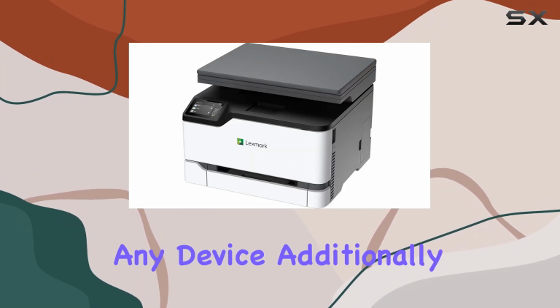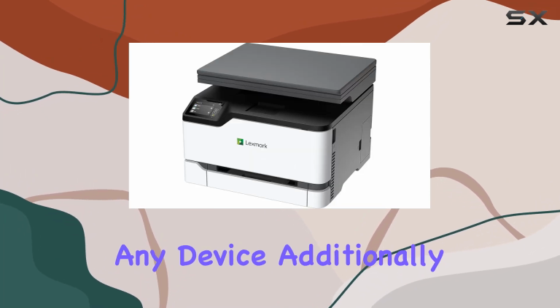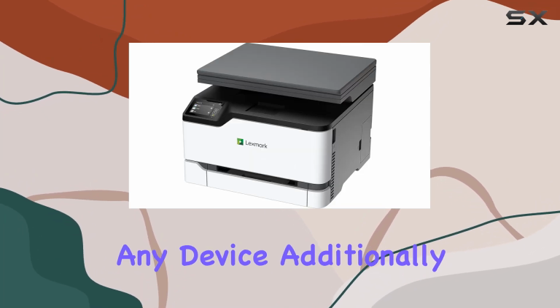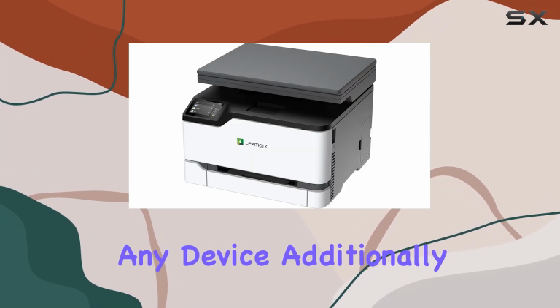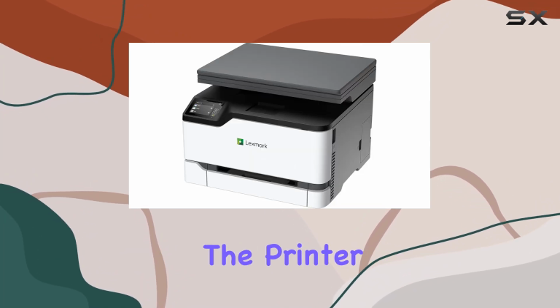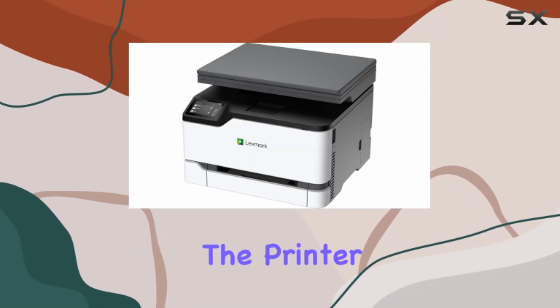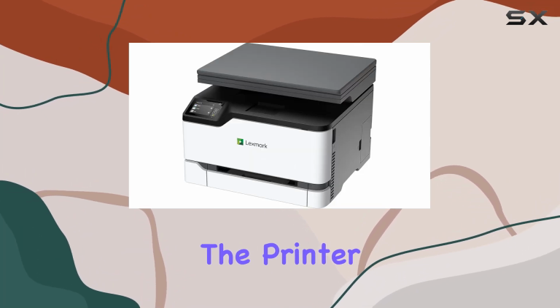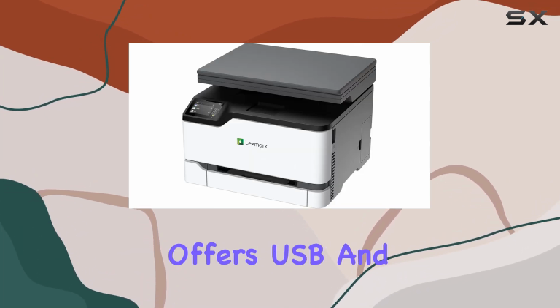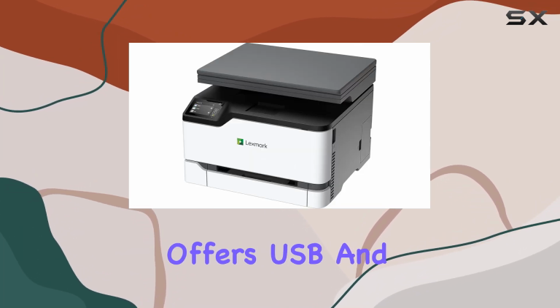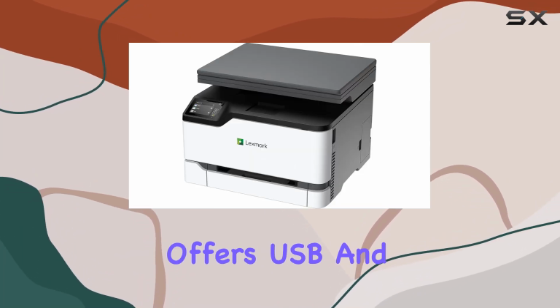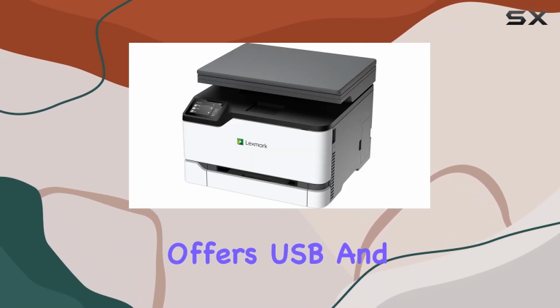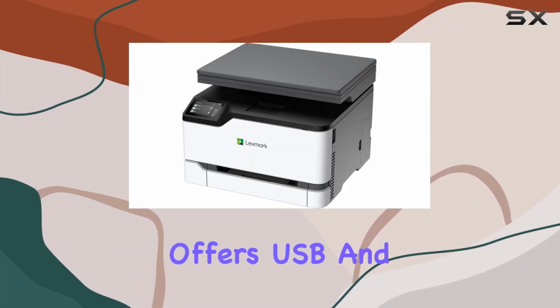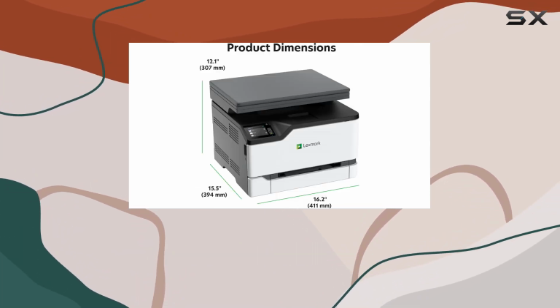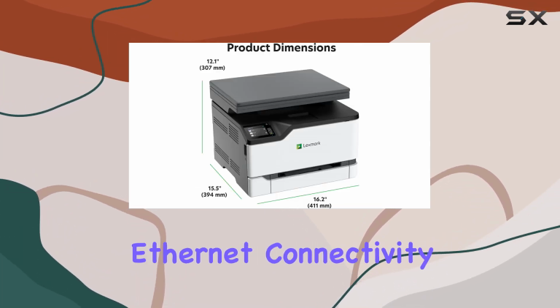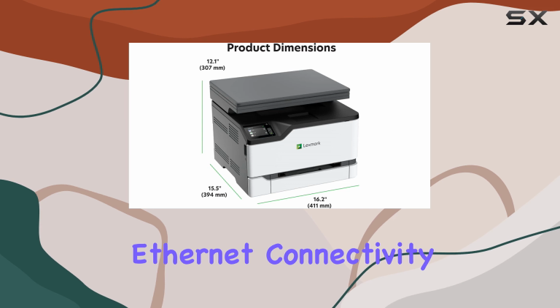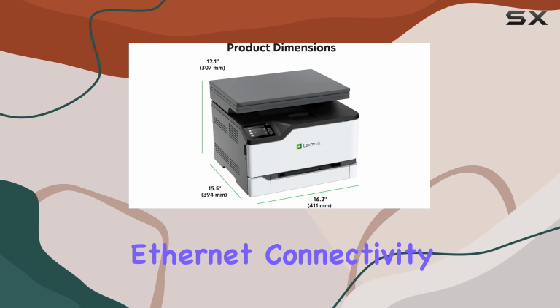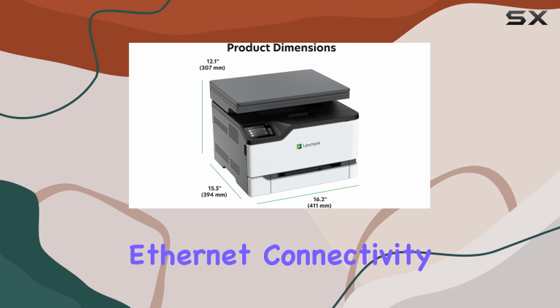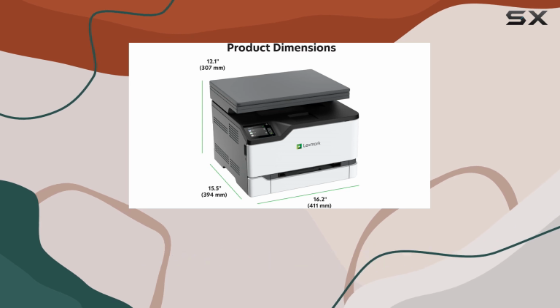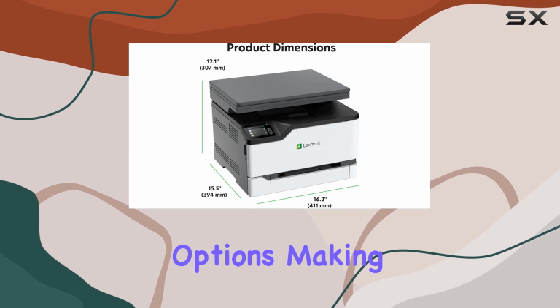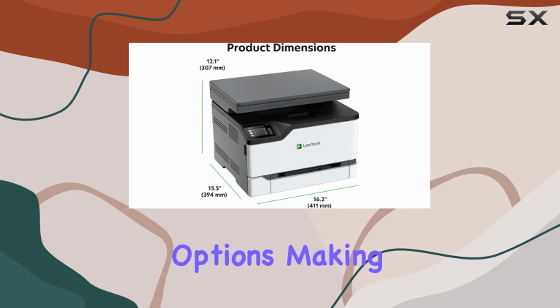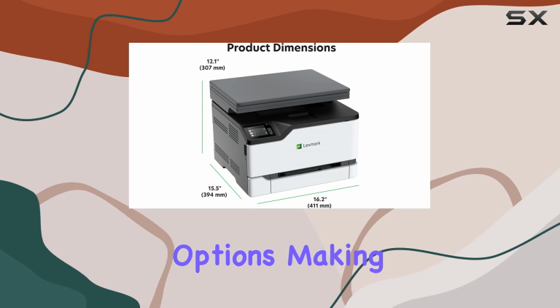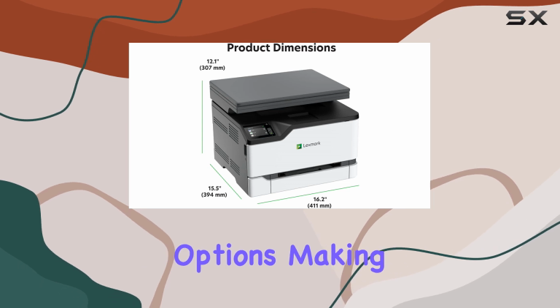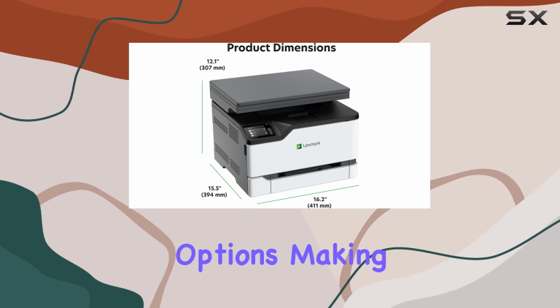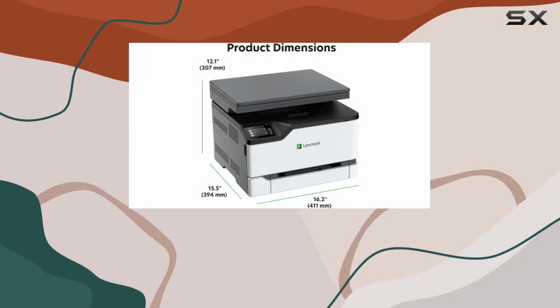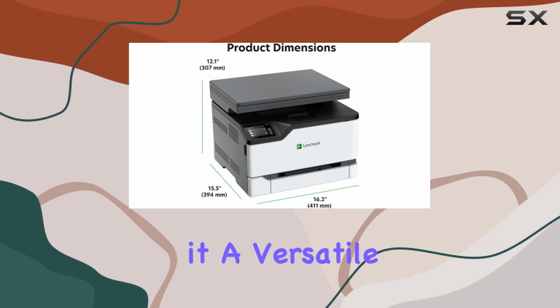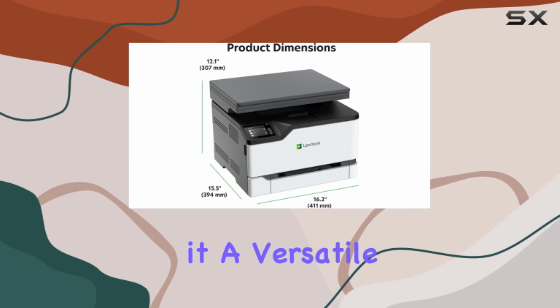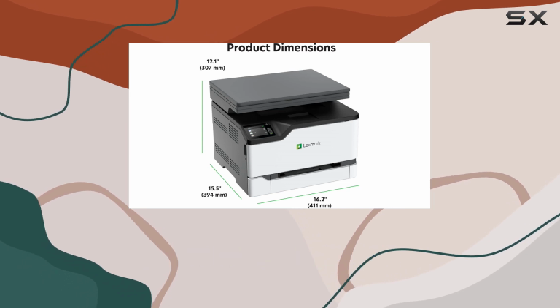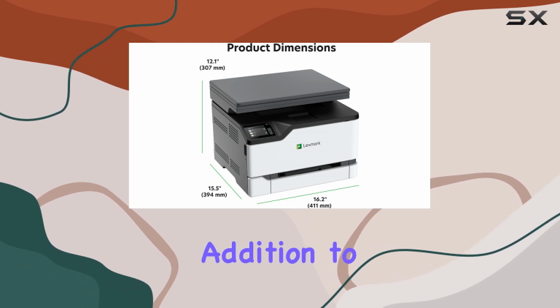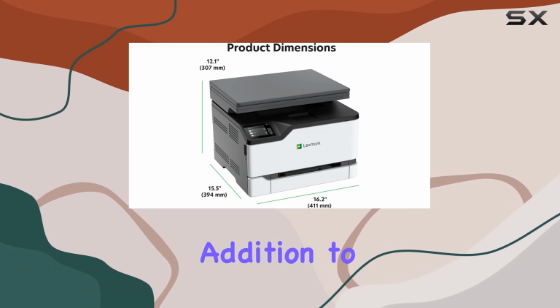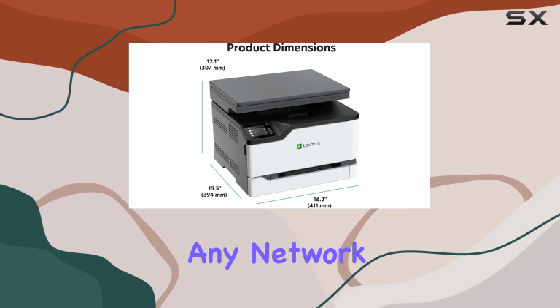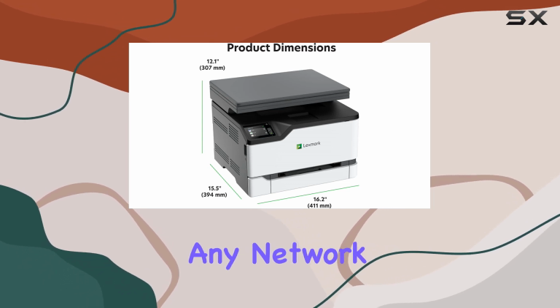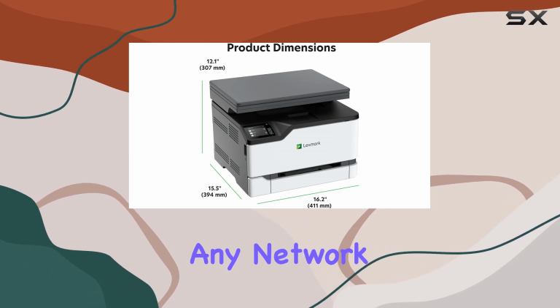Additionally, the printer offers USB and Ethernet connectivity options, making it a versatile addition to any network.